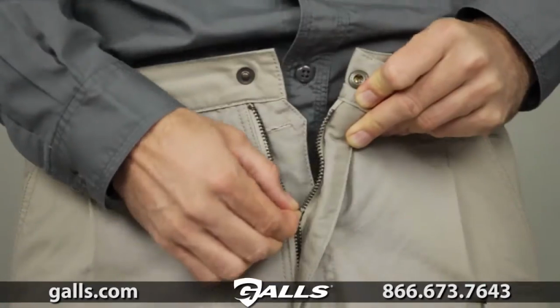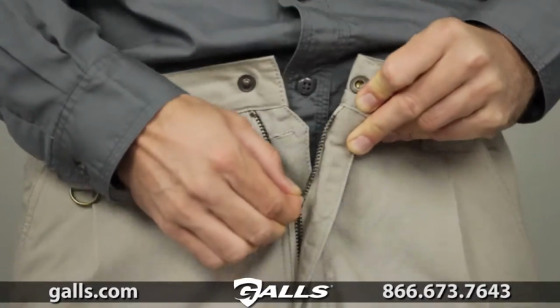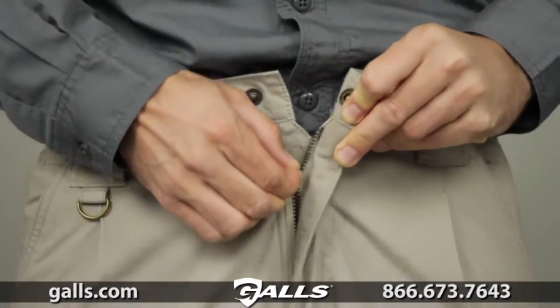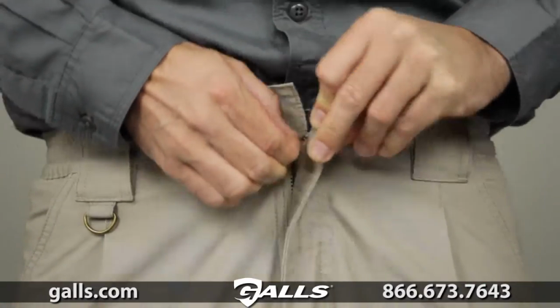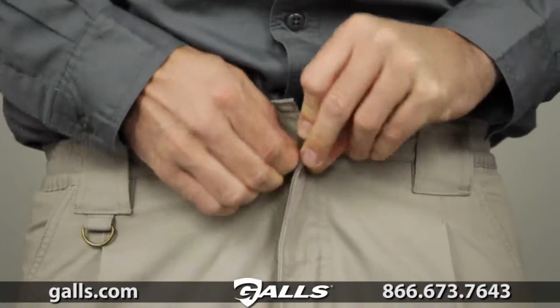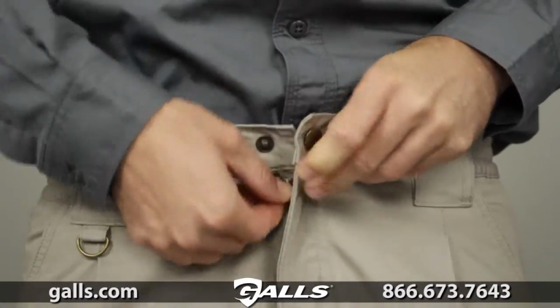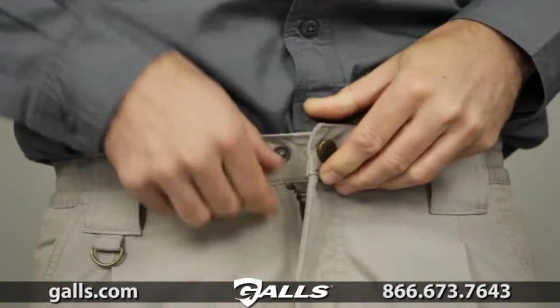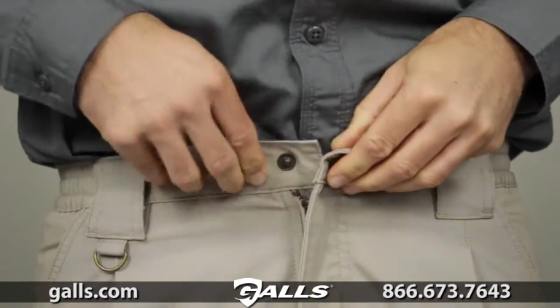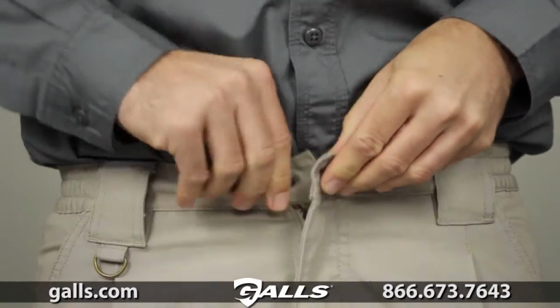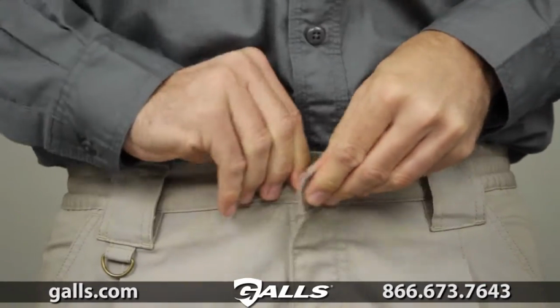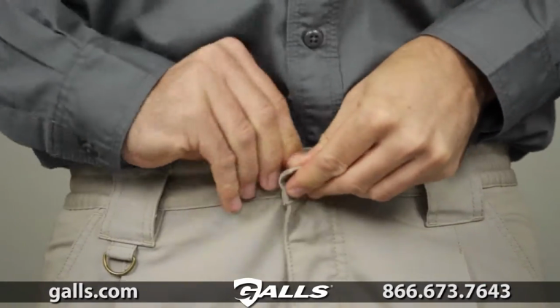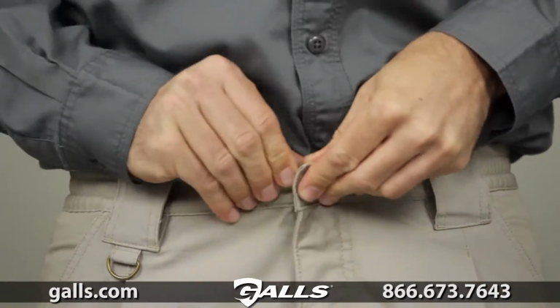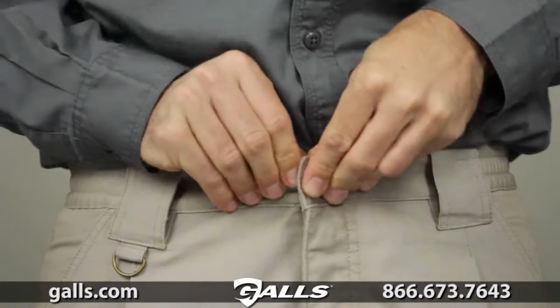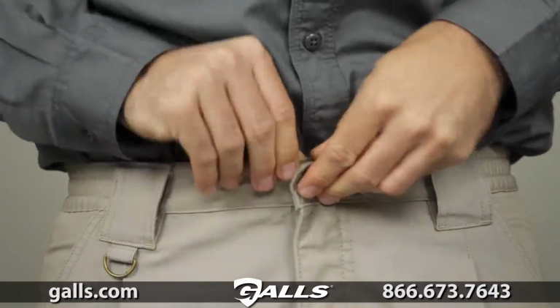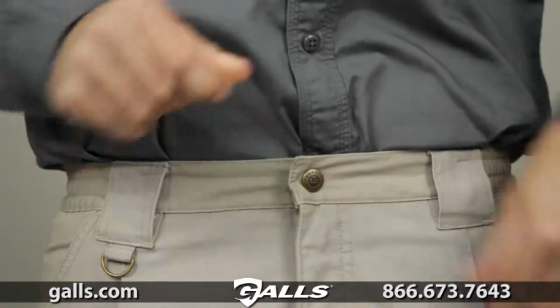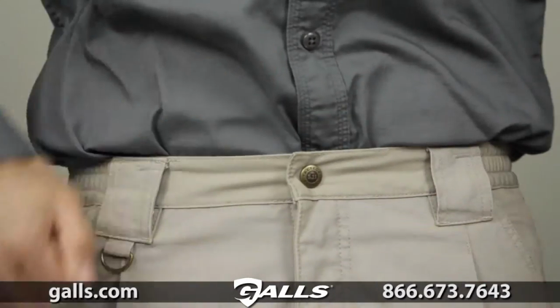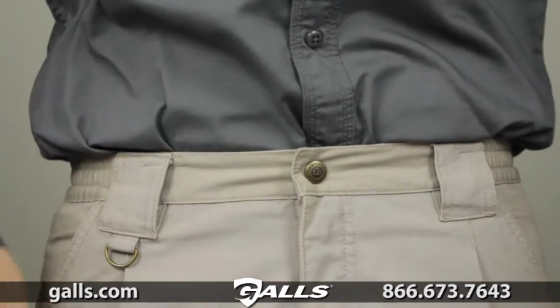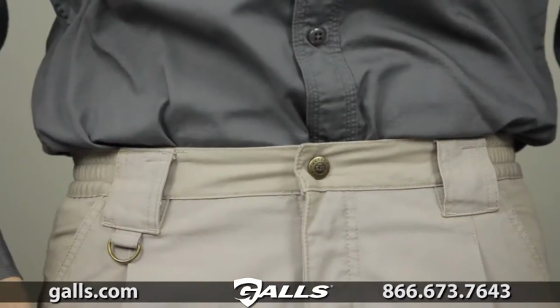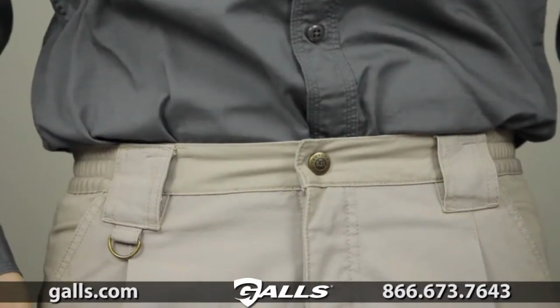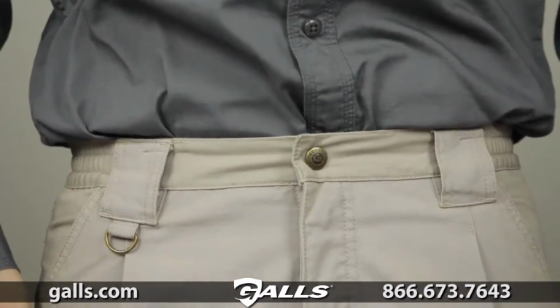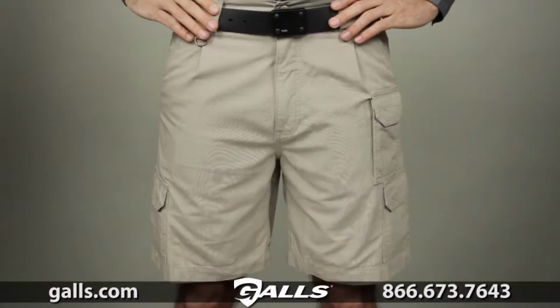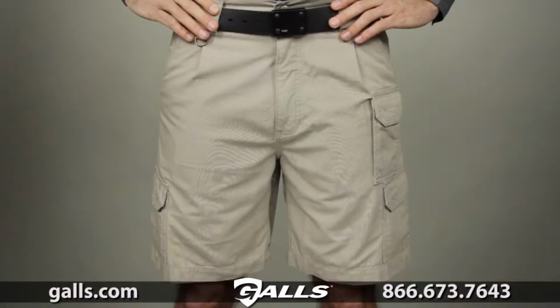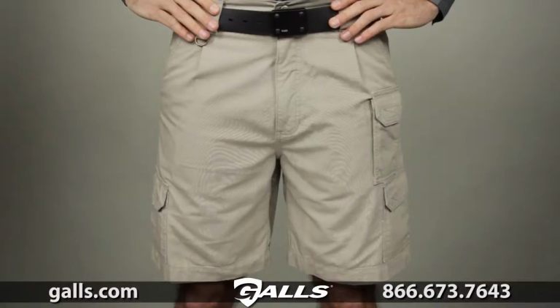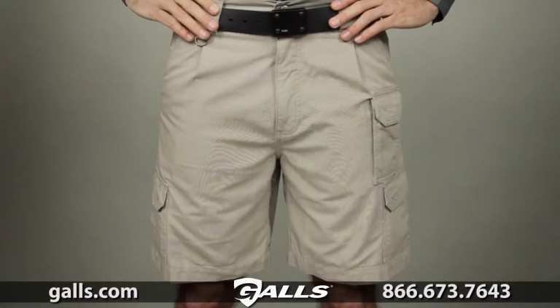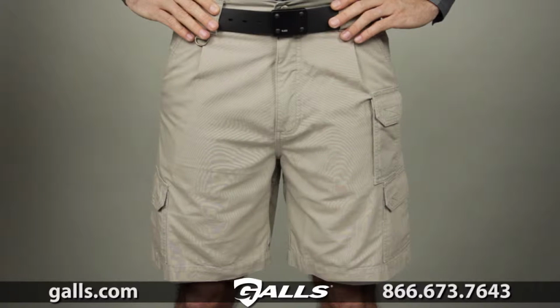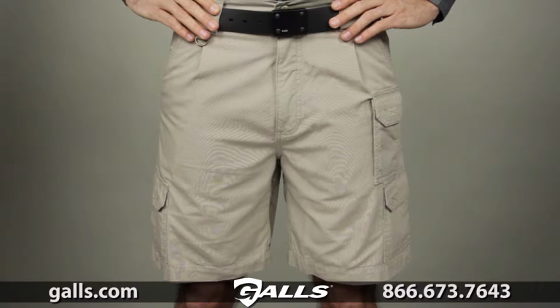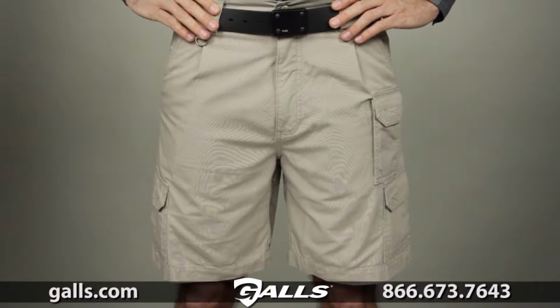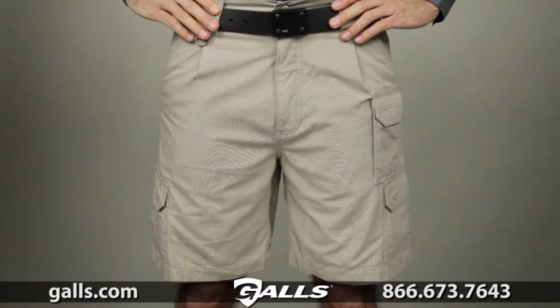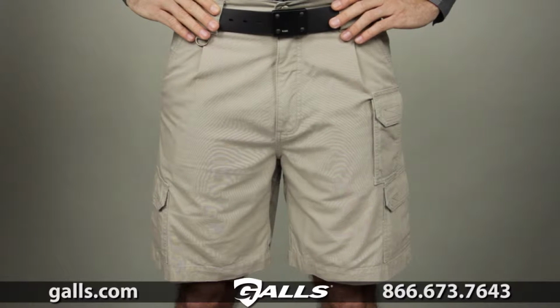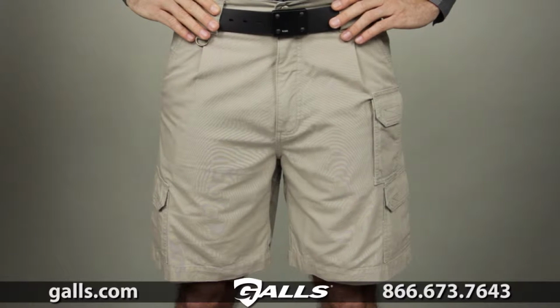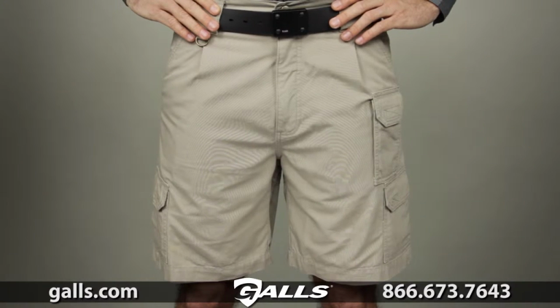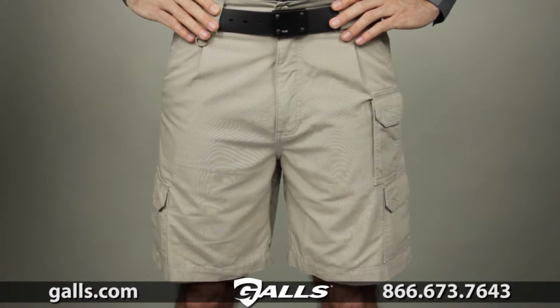This short also comes with YKK zippers and prim snaps. This is the 5.11 Tactical Short.